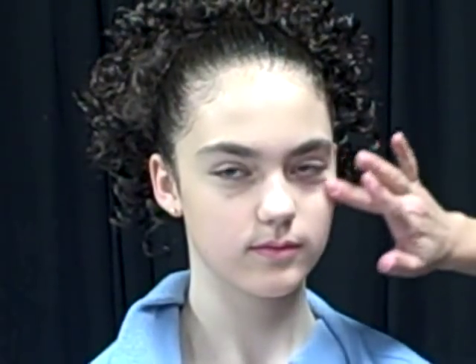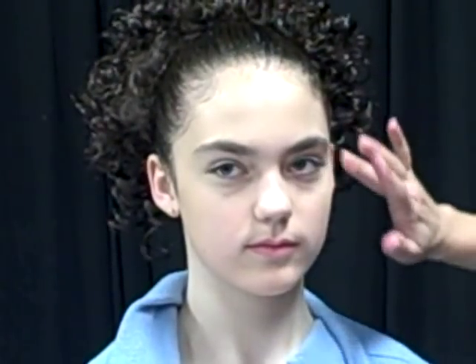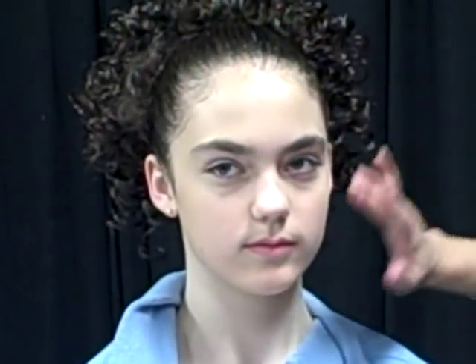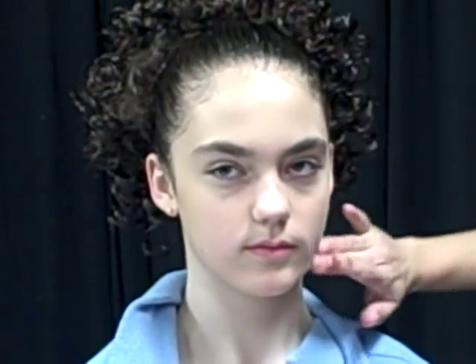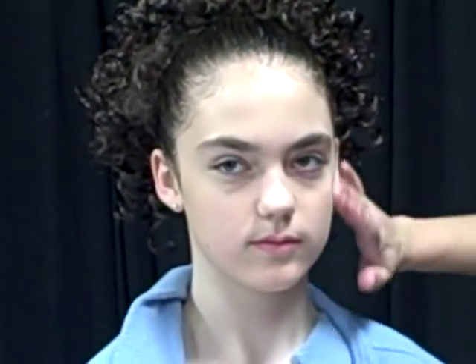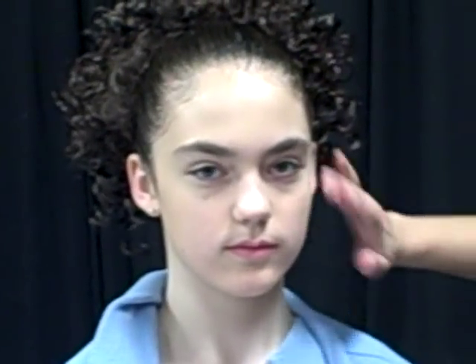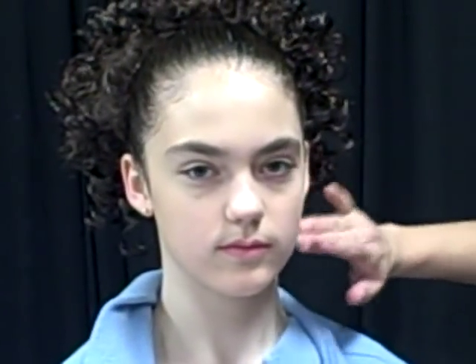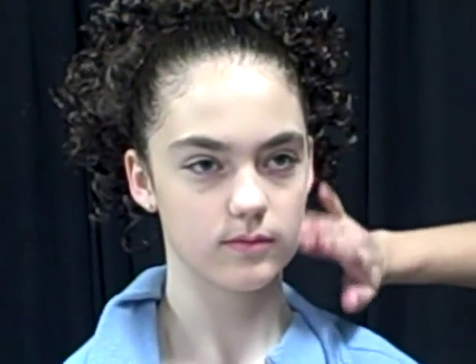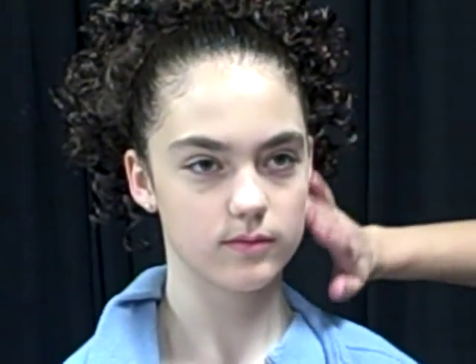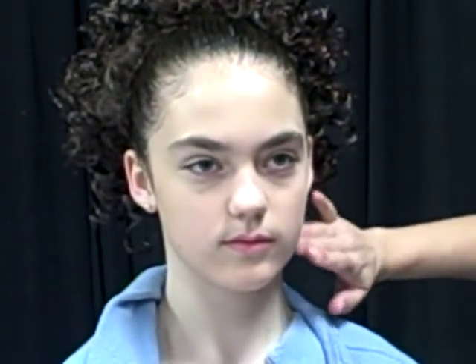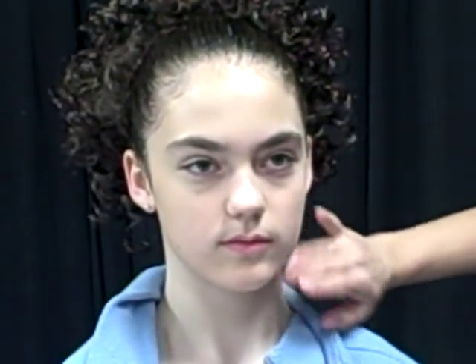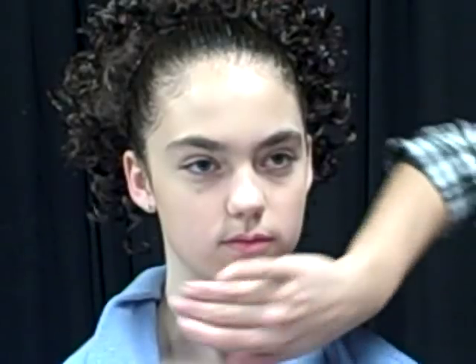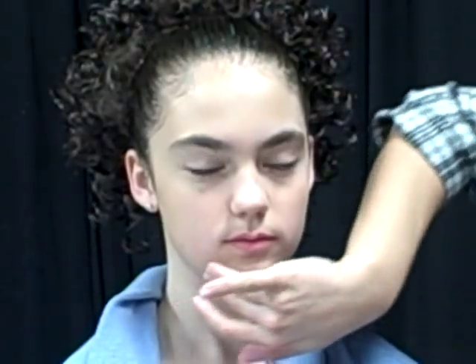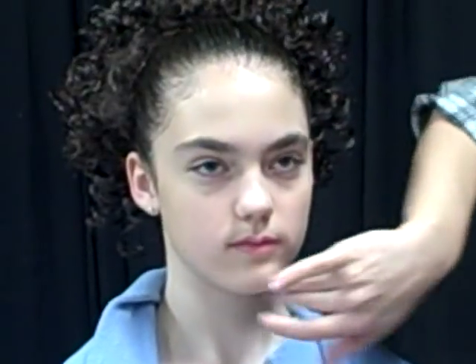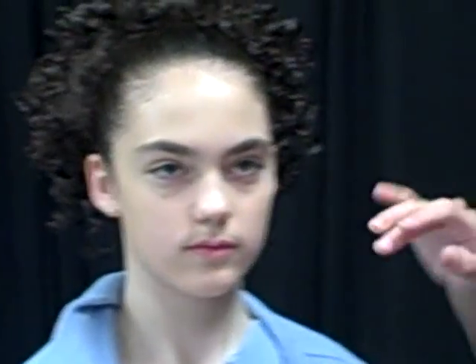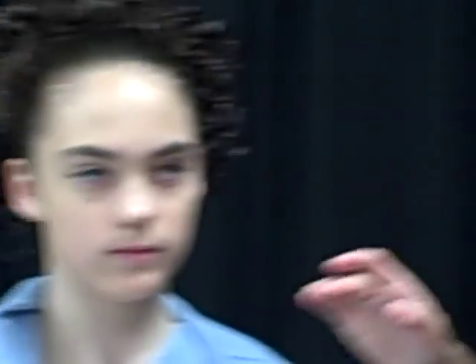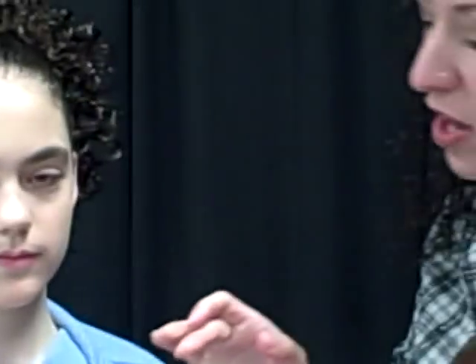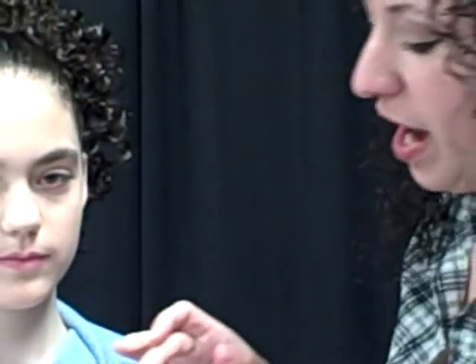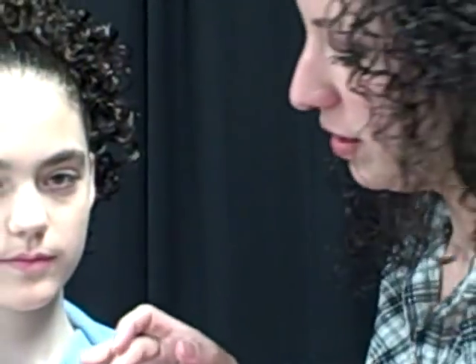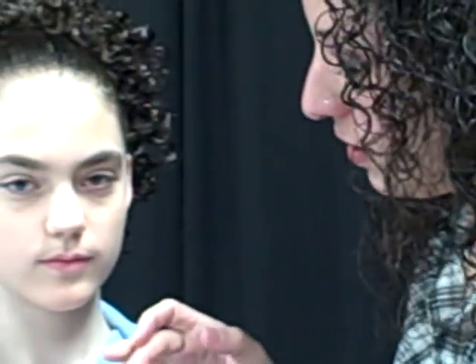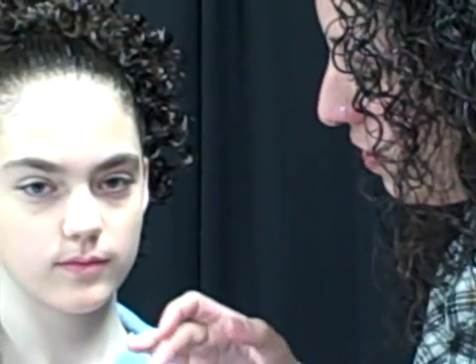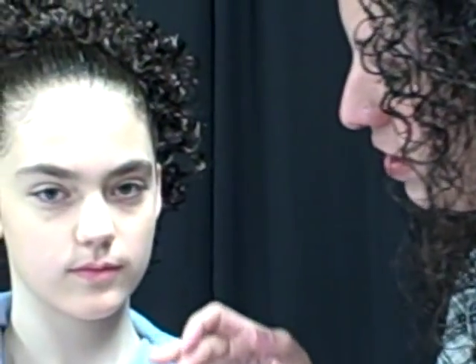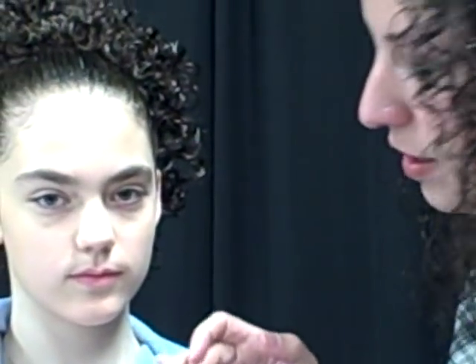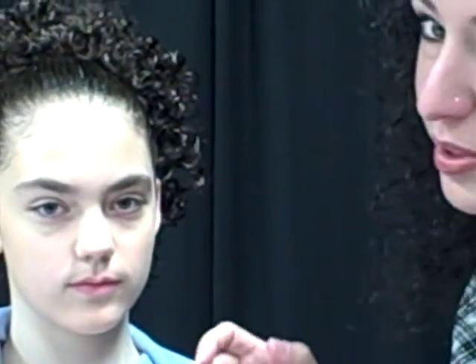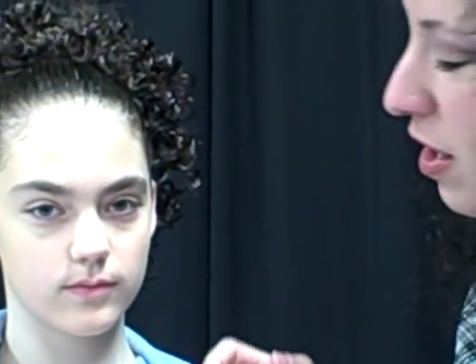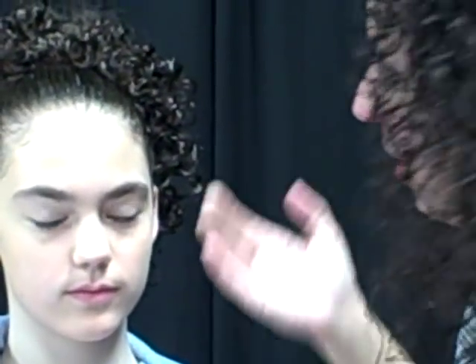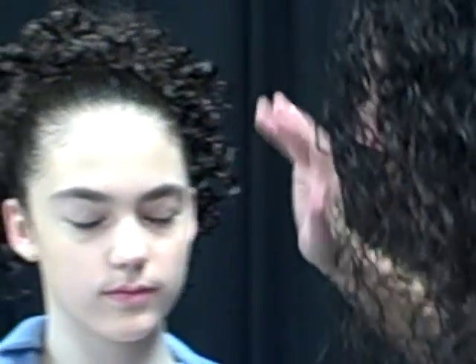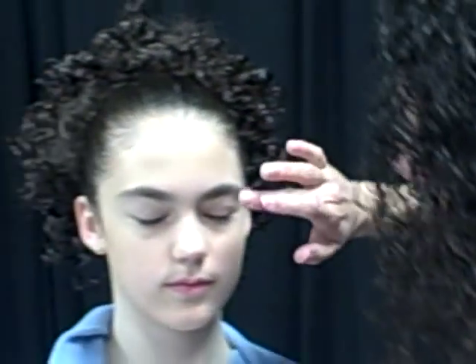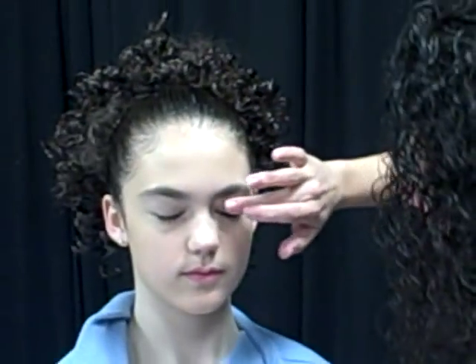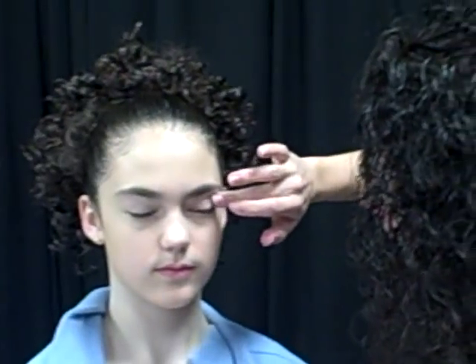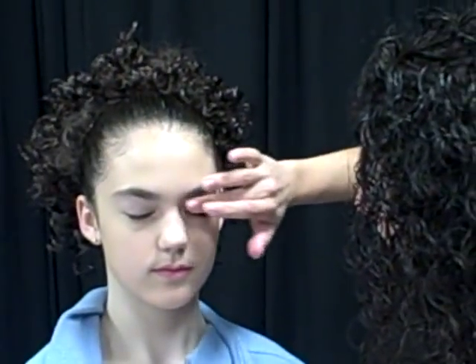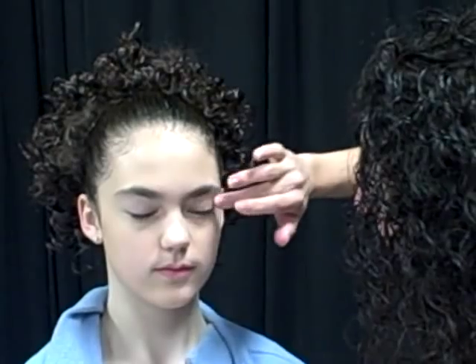Alright, looks like we're pretty even there. We're actually going to use a little bit on the eyelids also — that'll help set our eyeshadow later on.